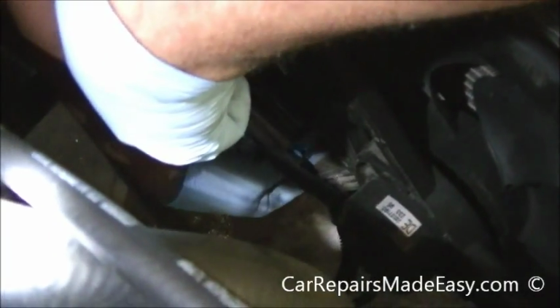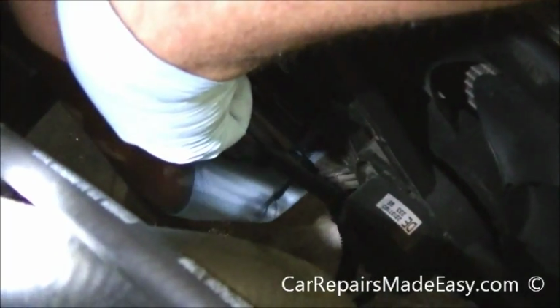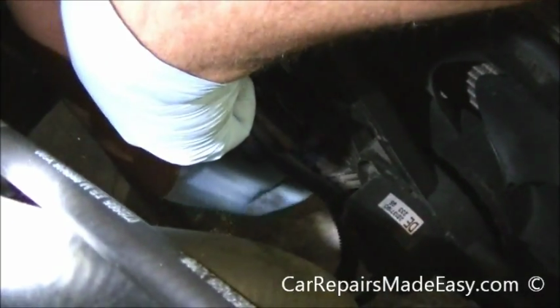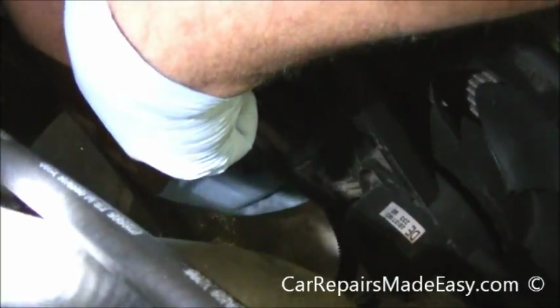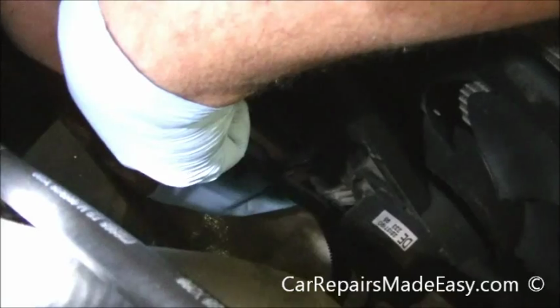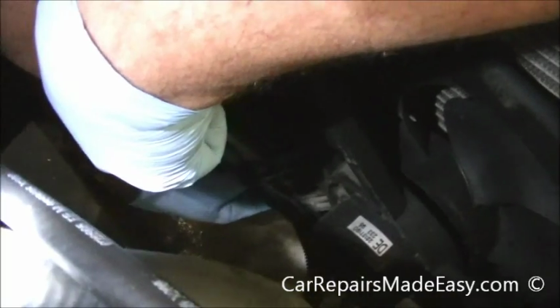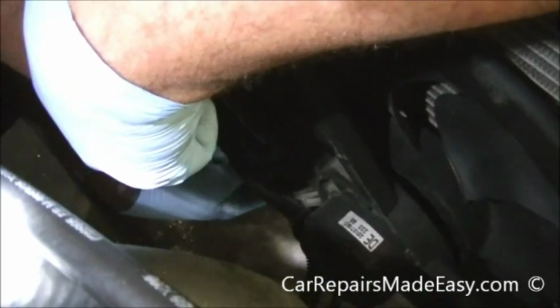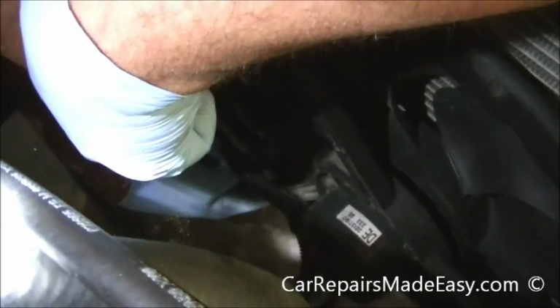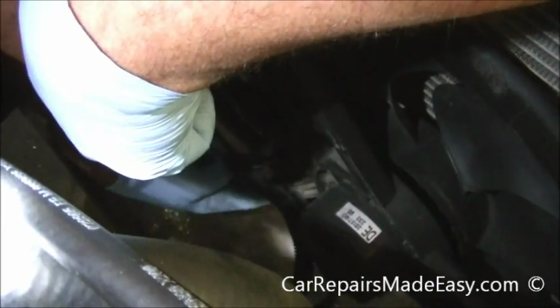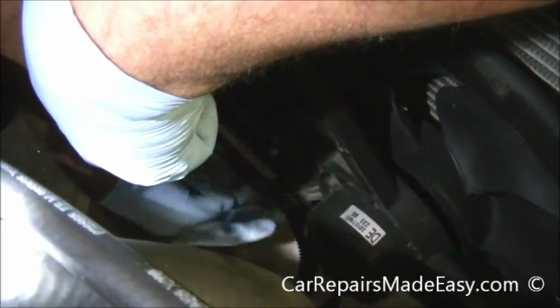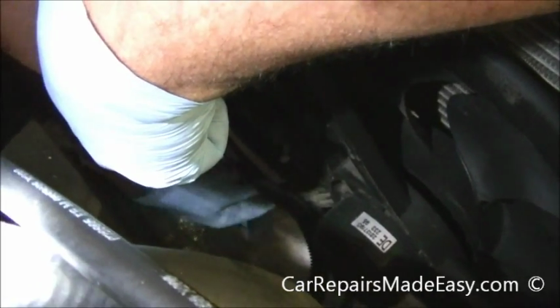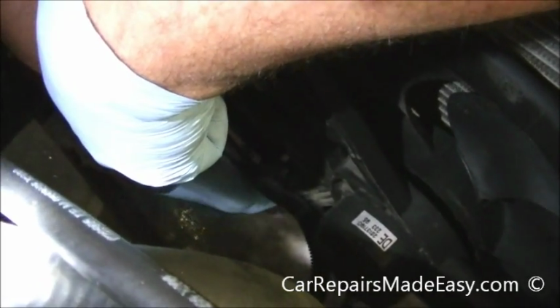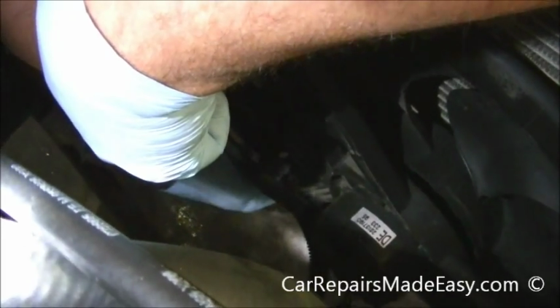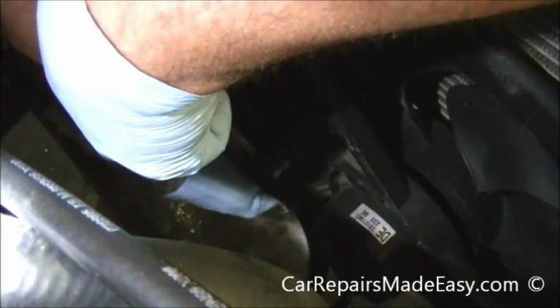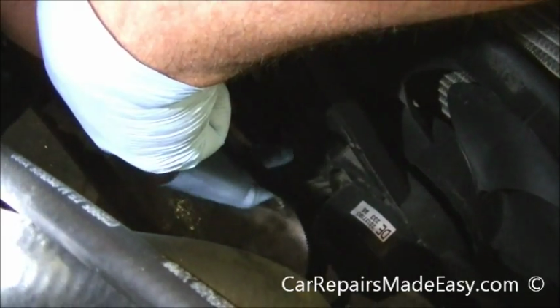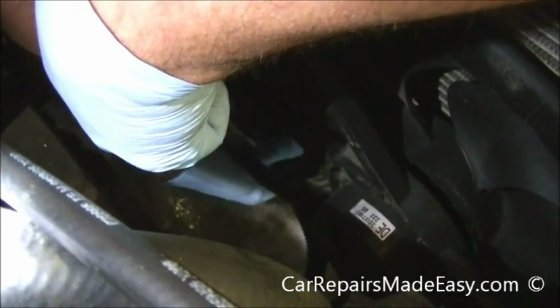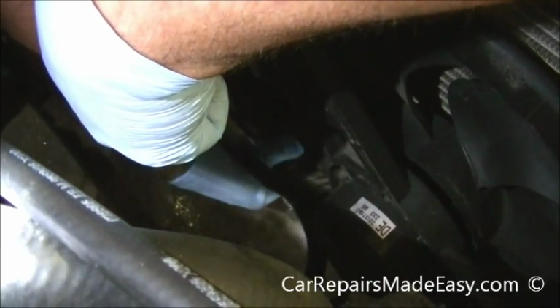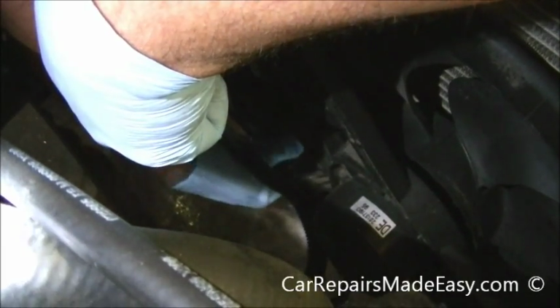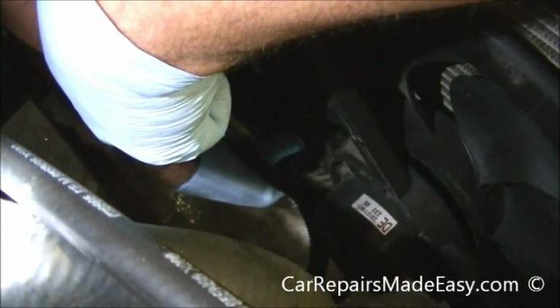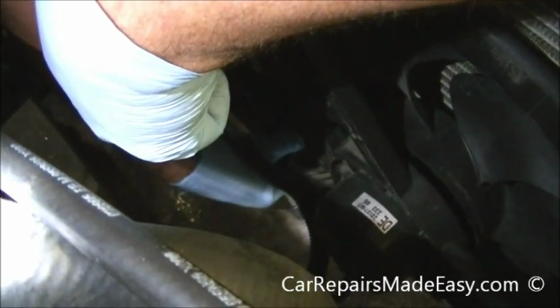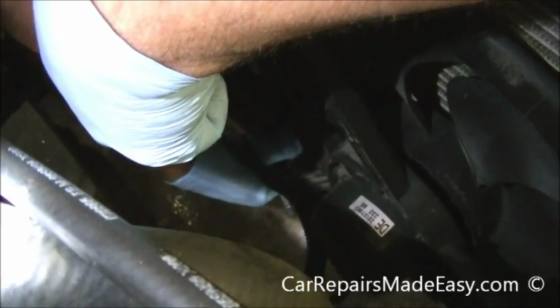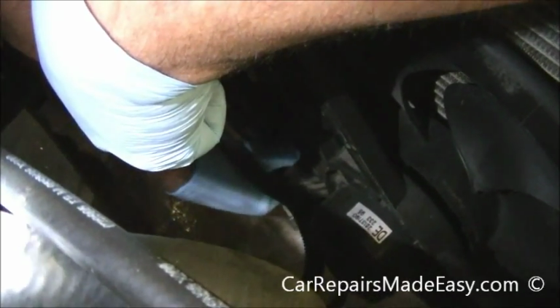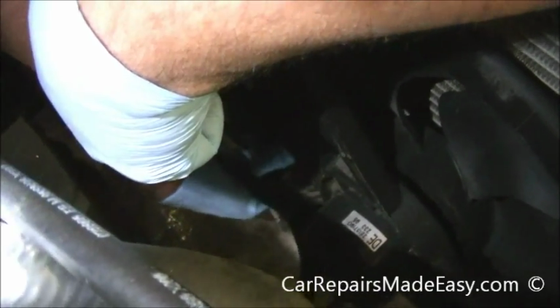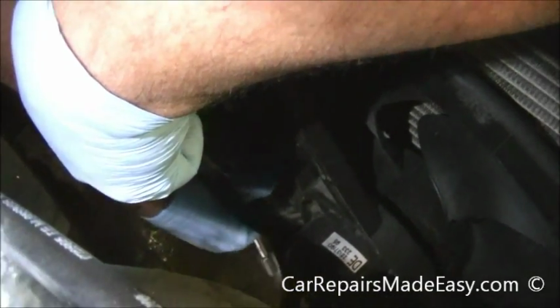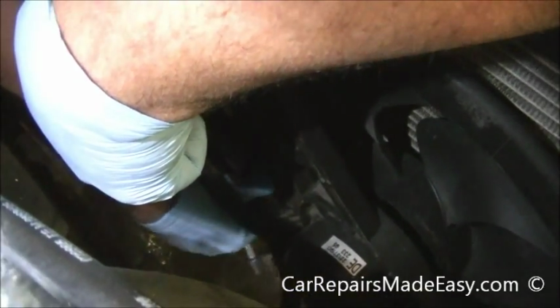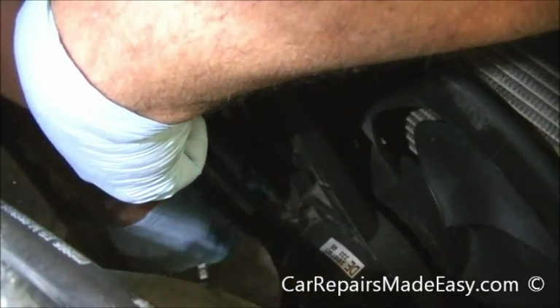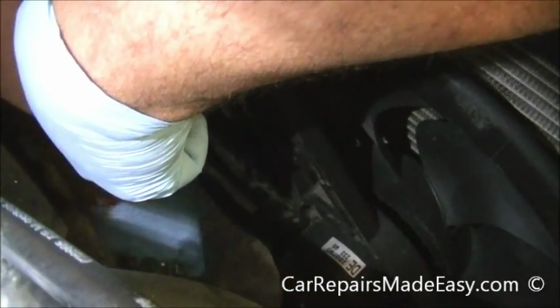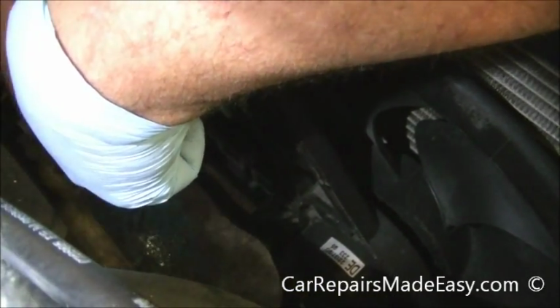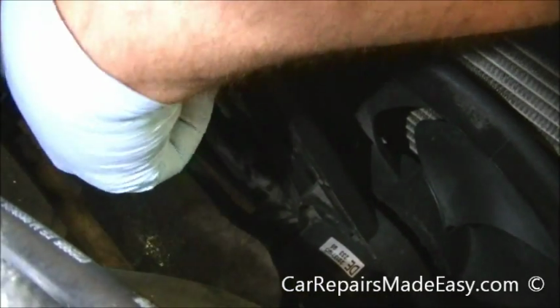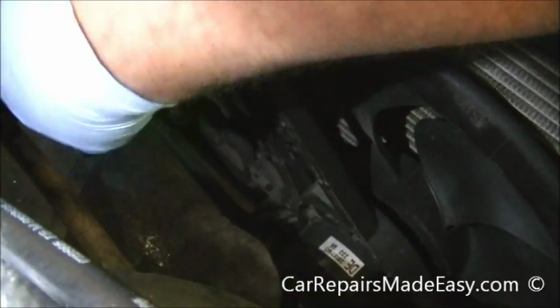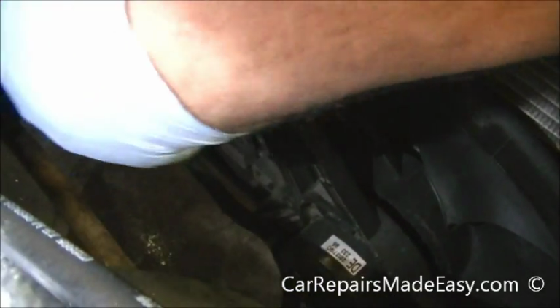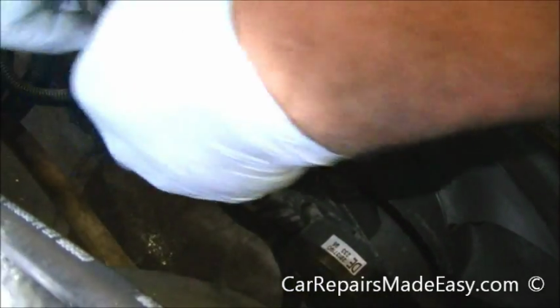That one's not bolted — that one just sets into a bracket.